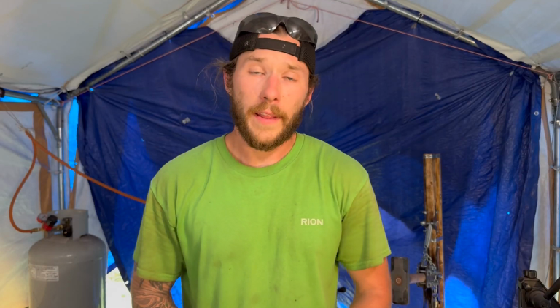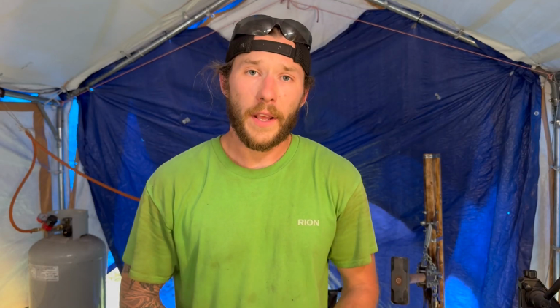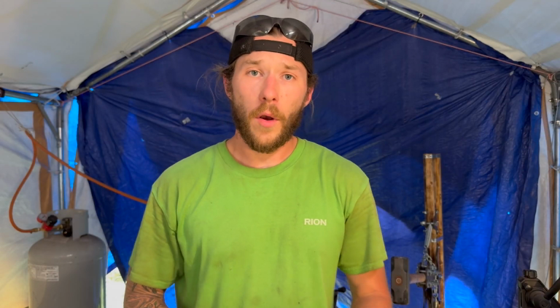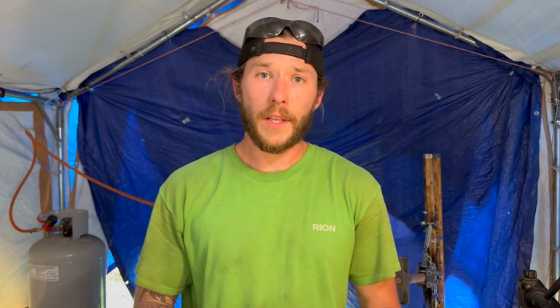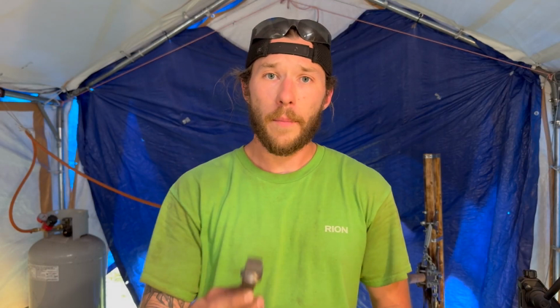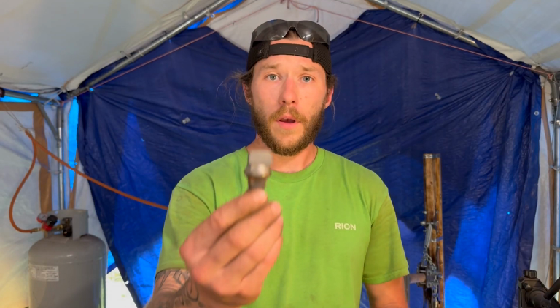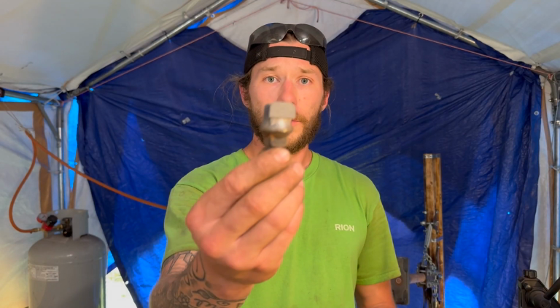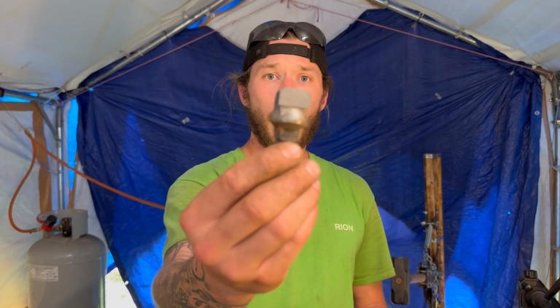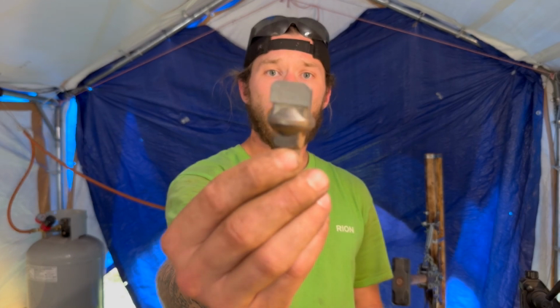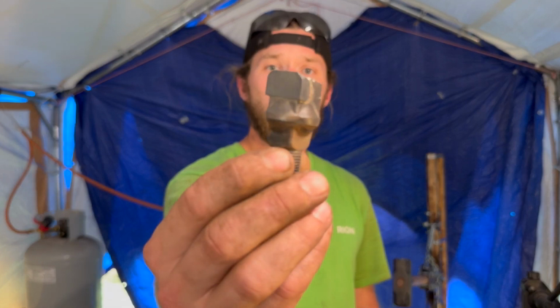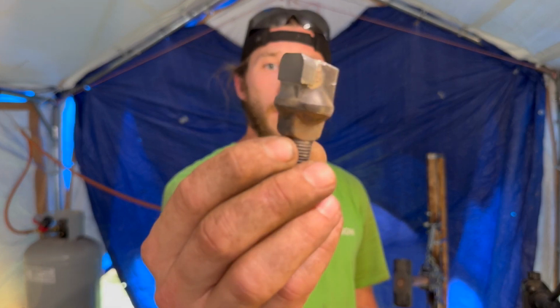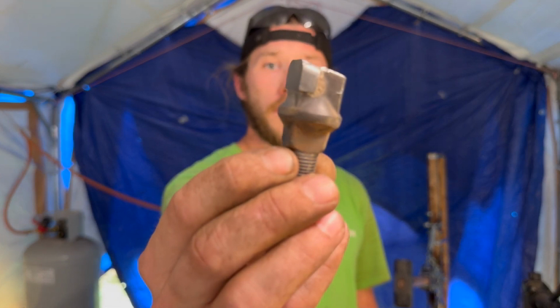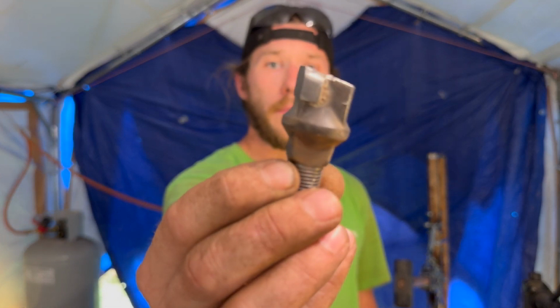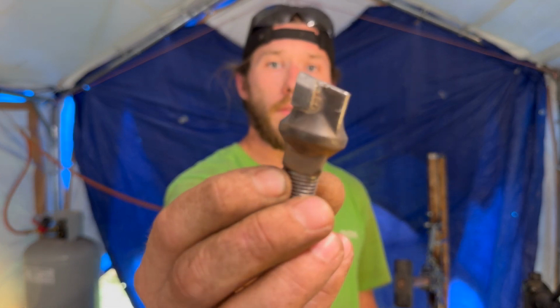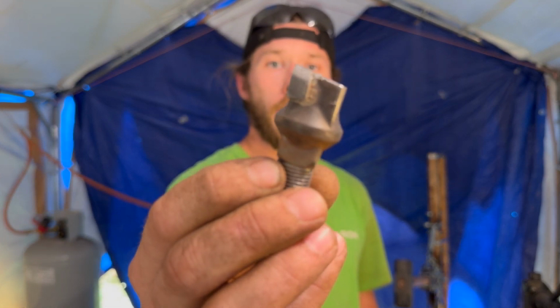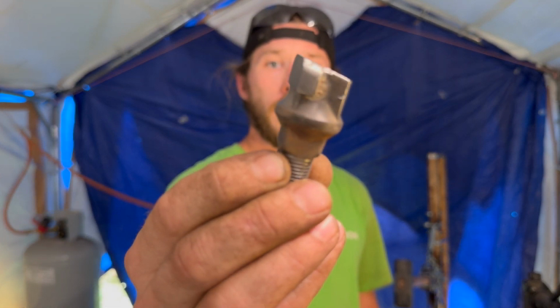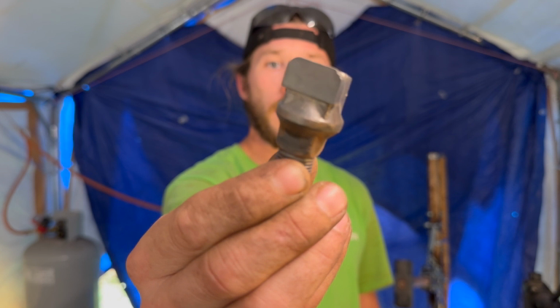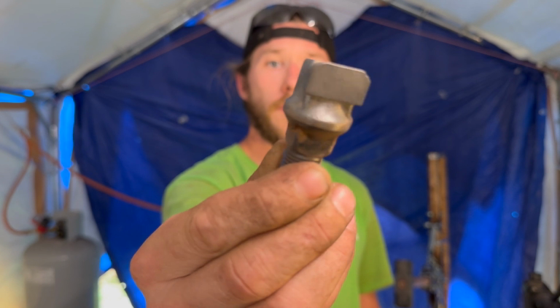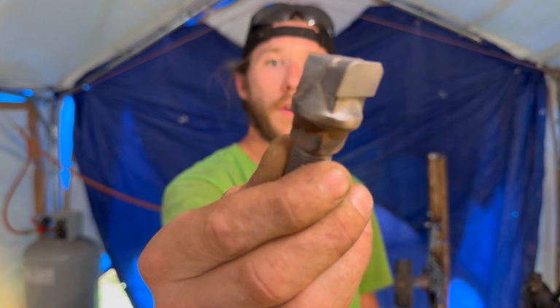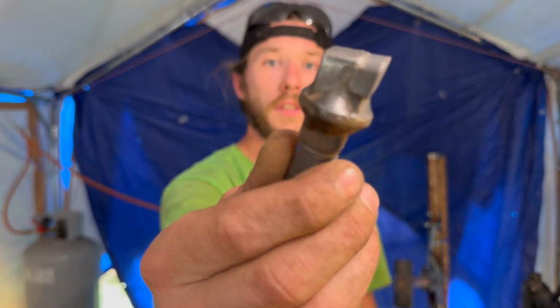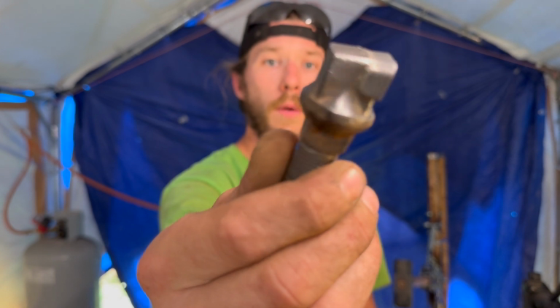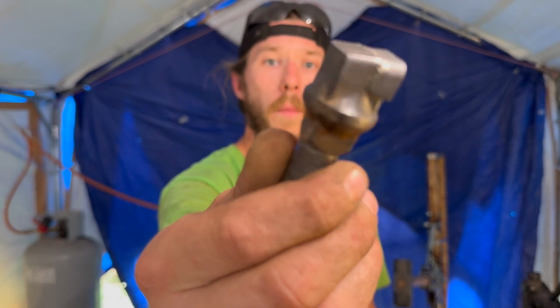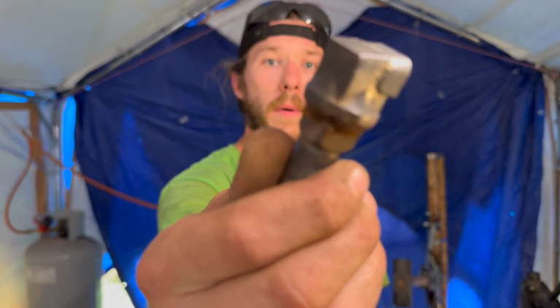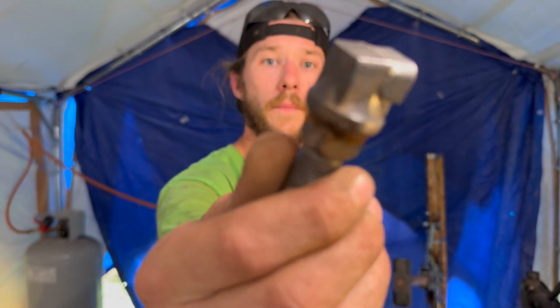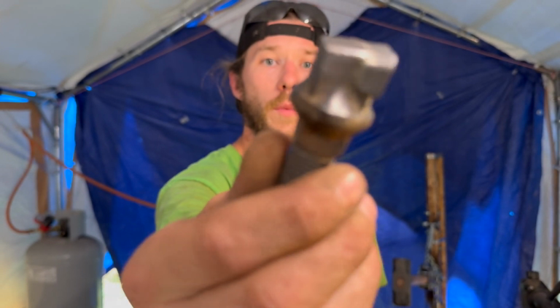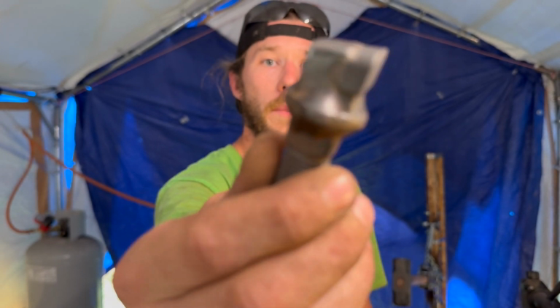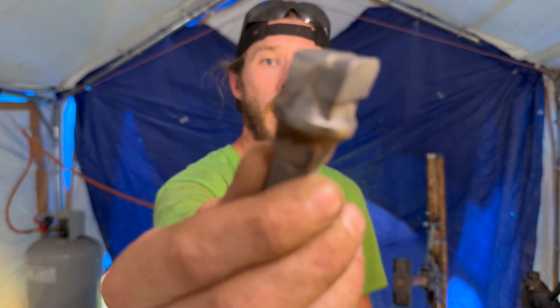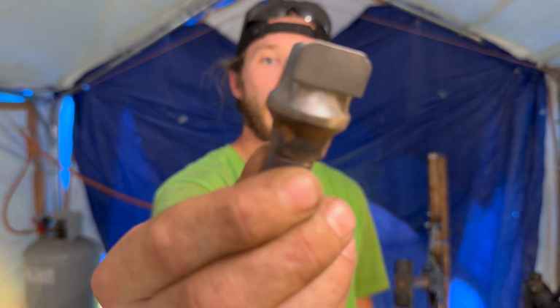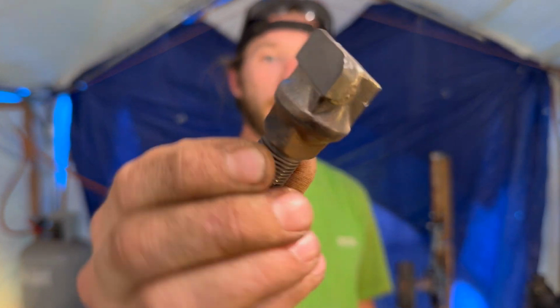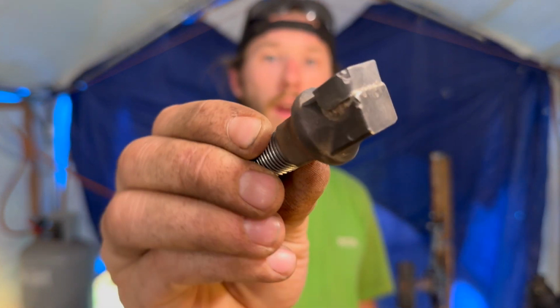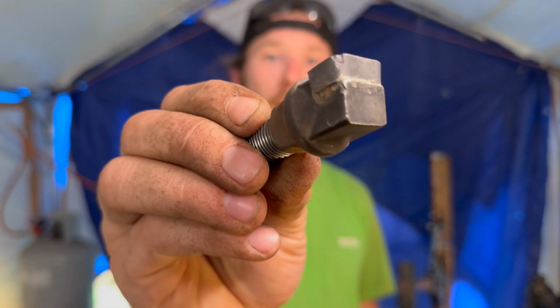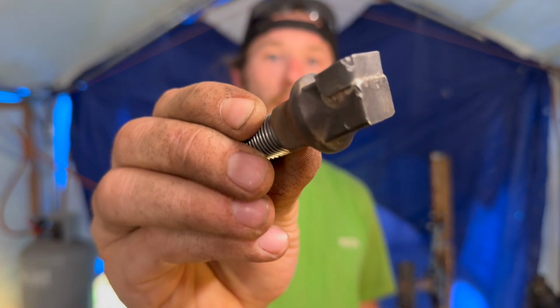Now that we got them all cleaned up — all the dirt off them — it's time to throw them into the forge and start warming them up so we can pop these carbides off.